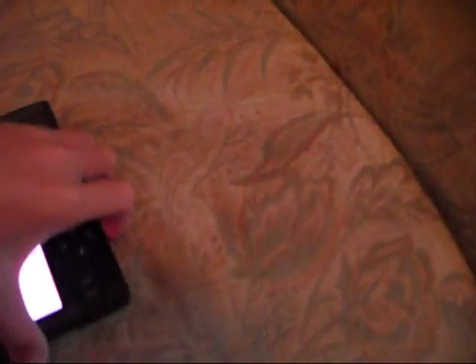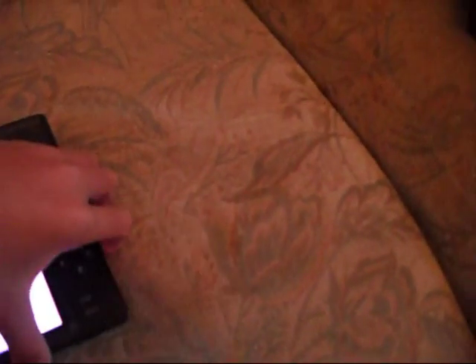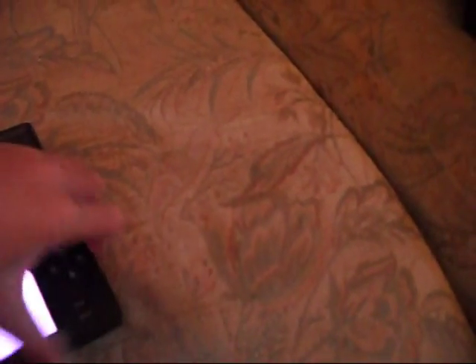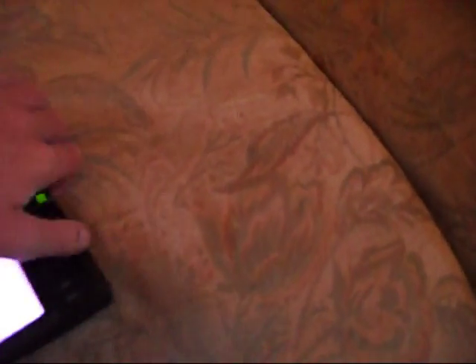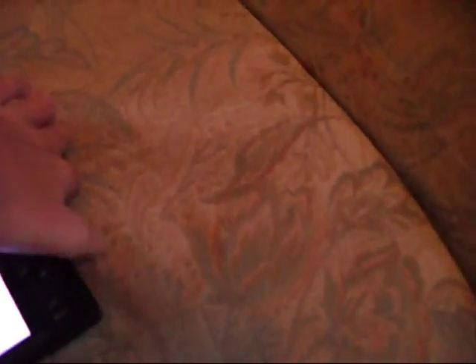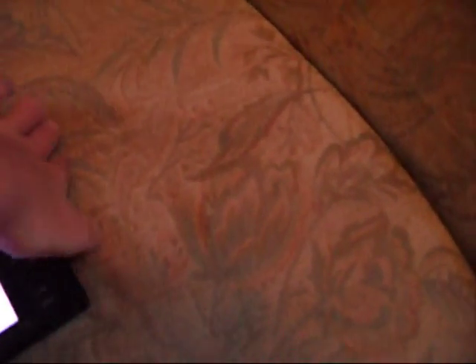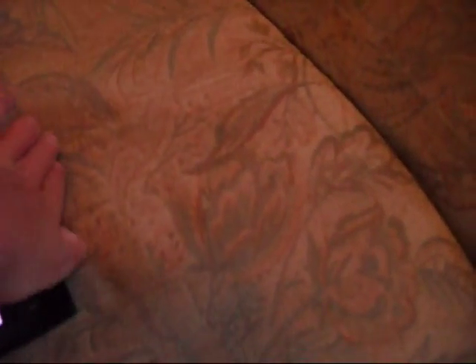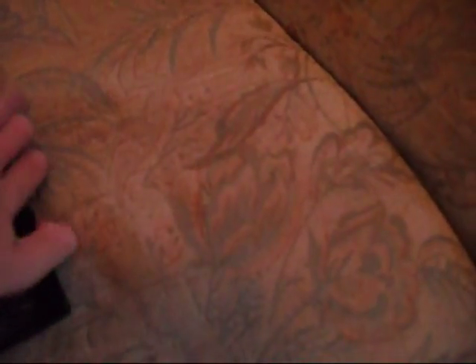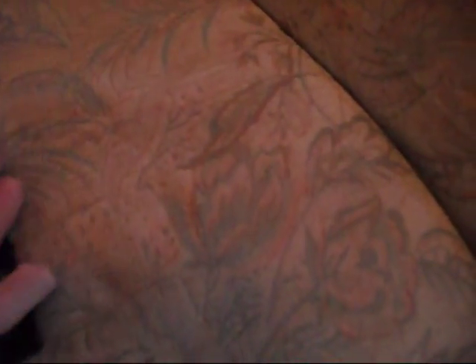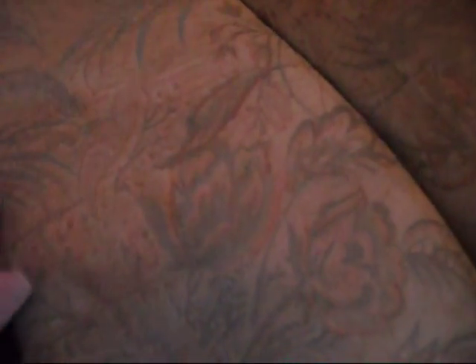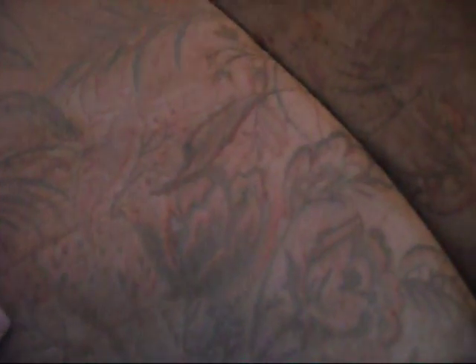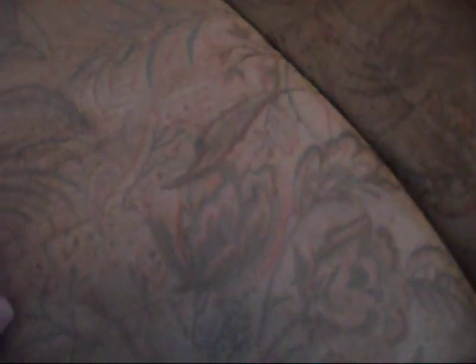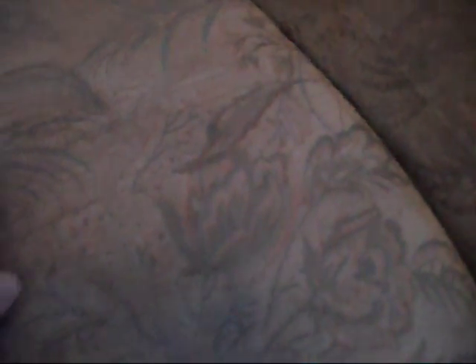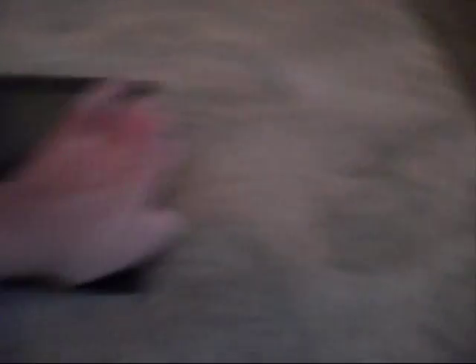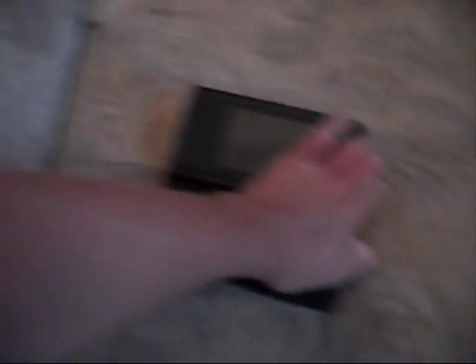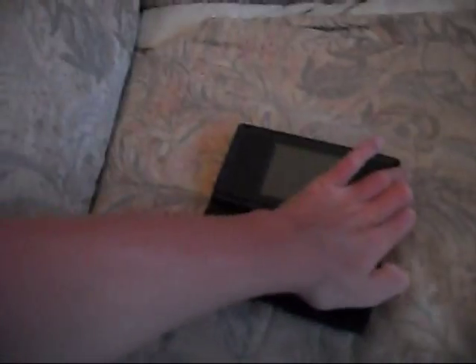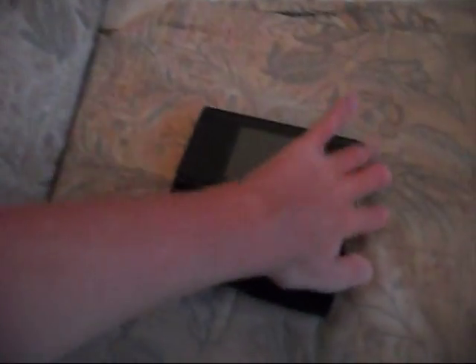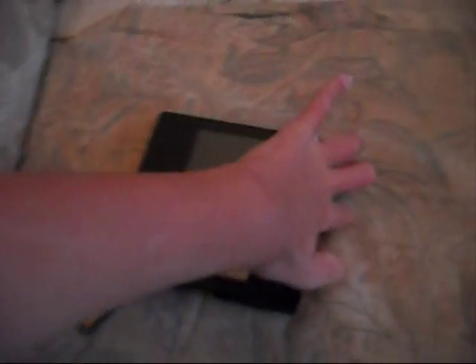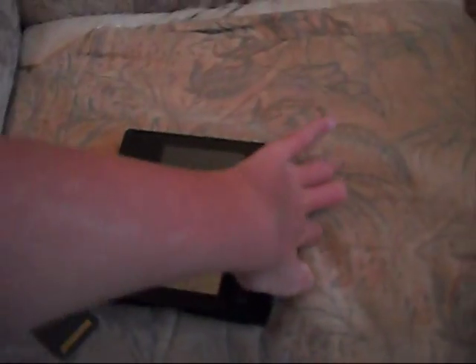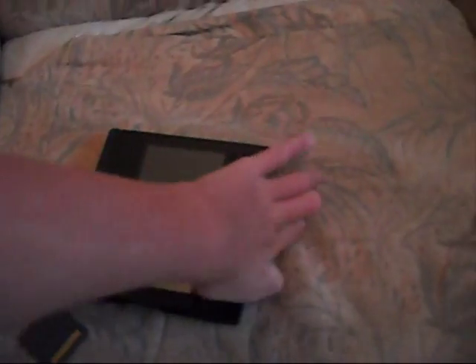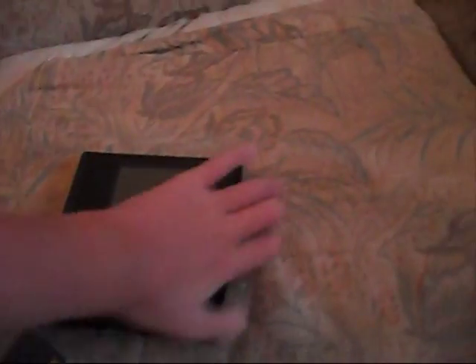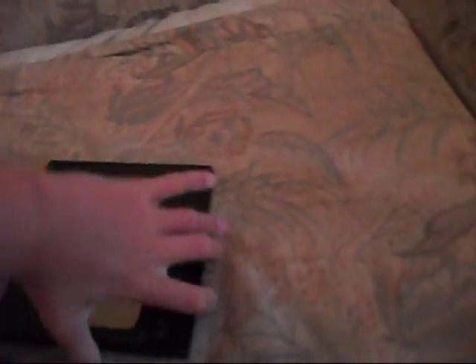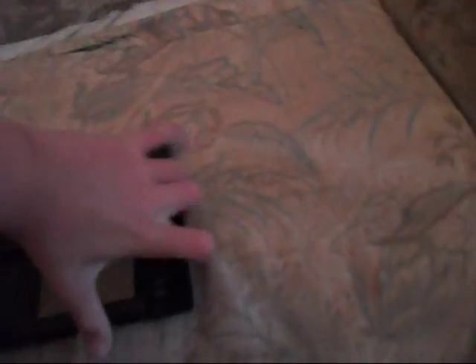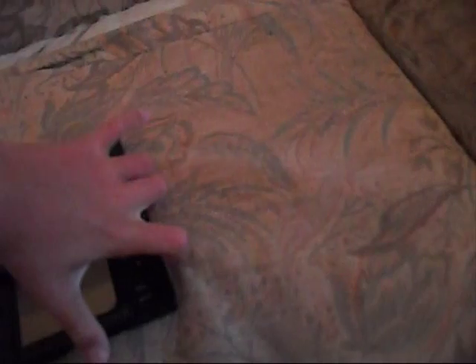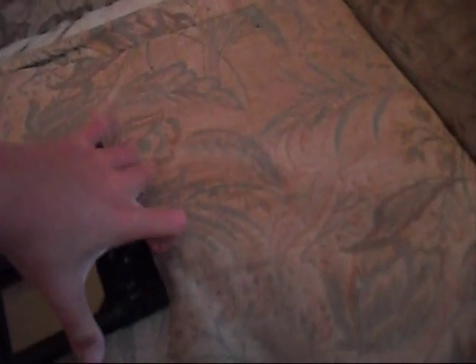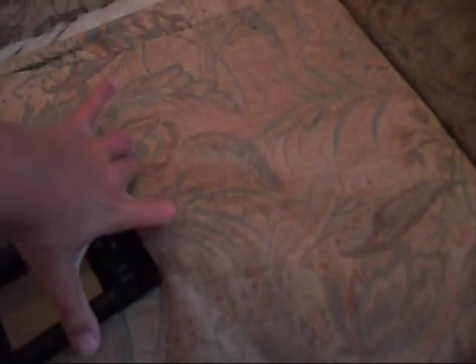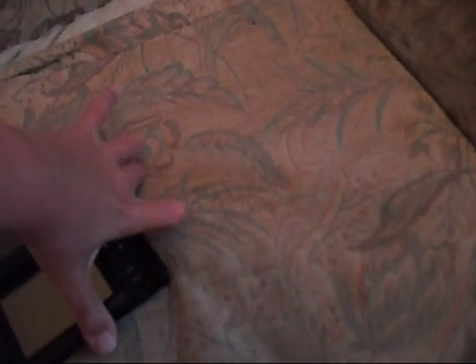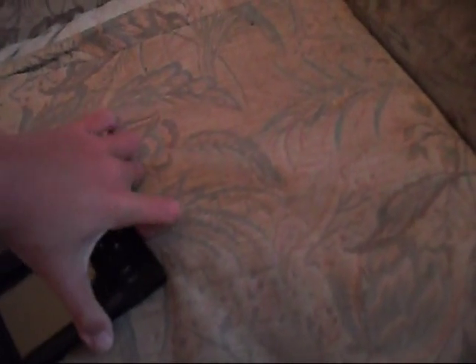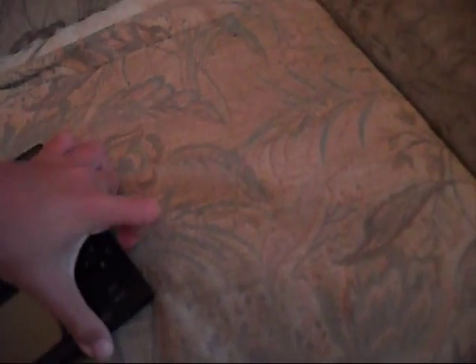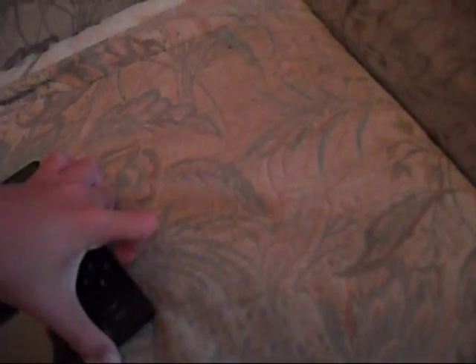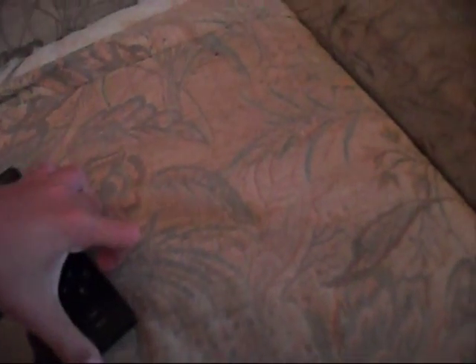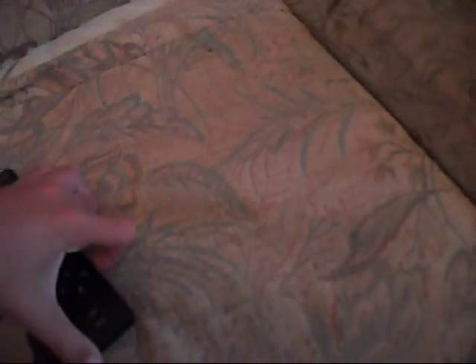Then another one. Try this — one hand is awkward. And then another one.